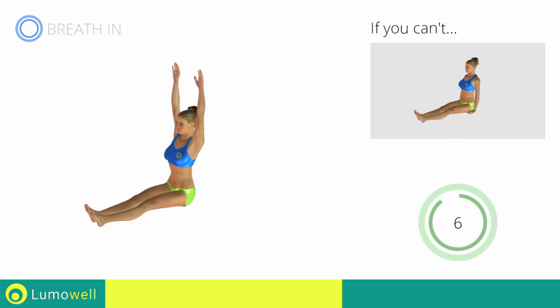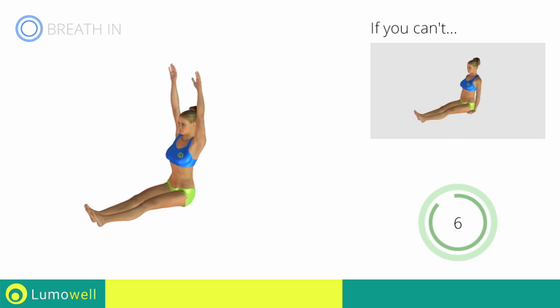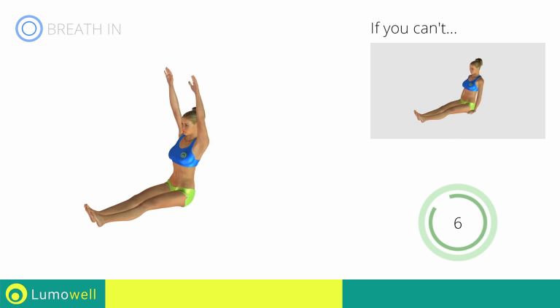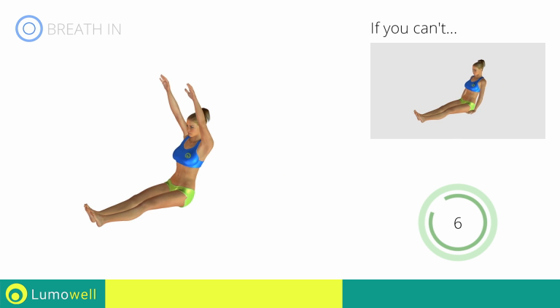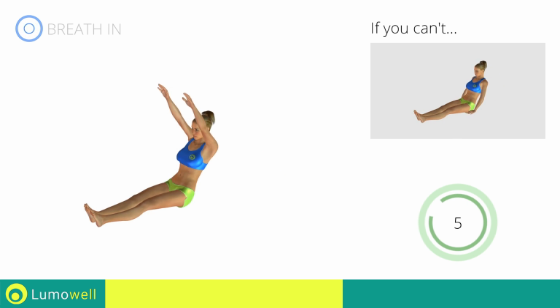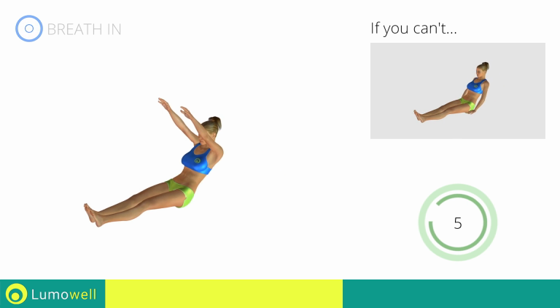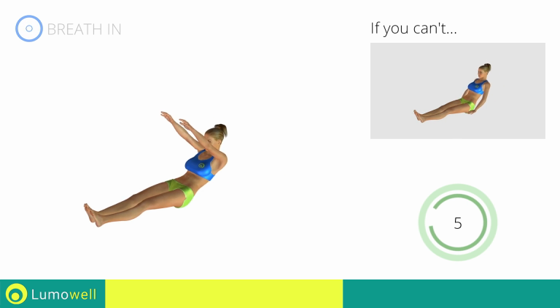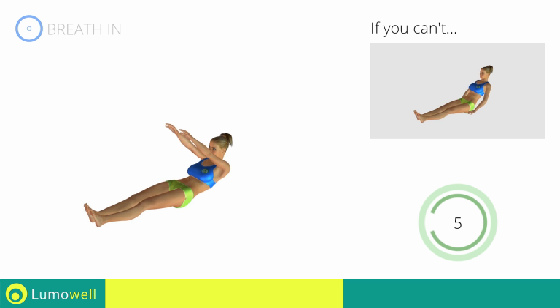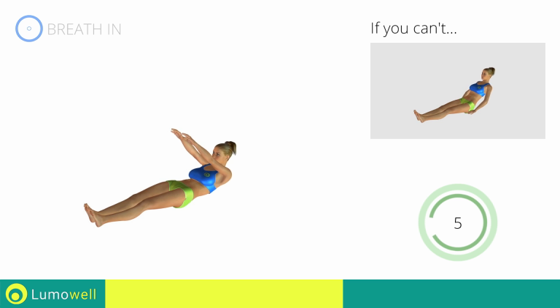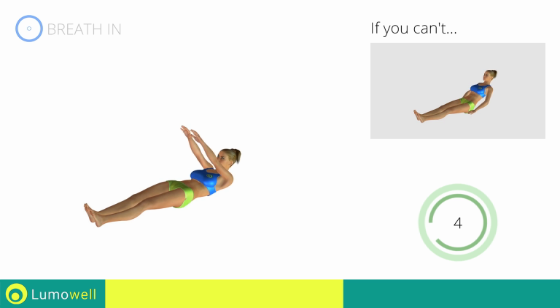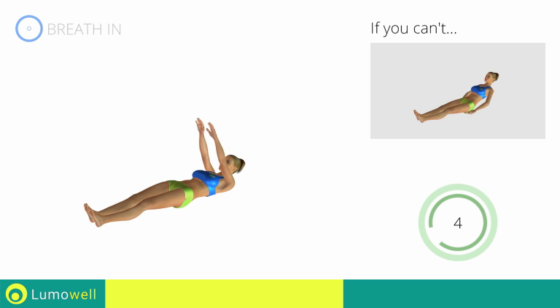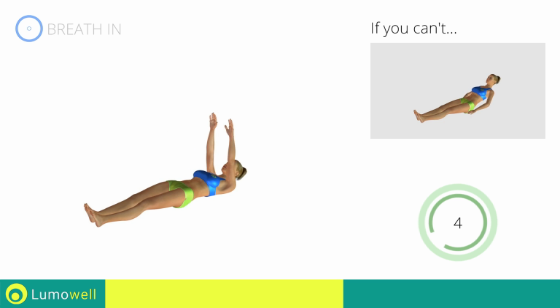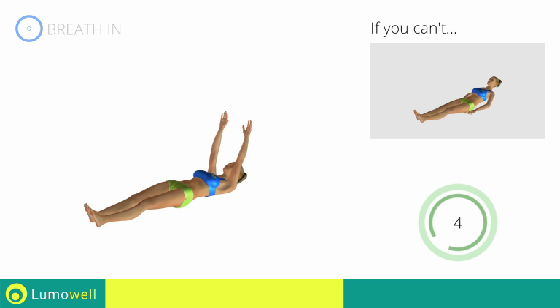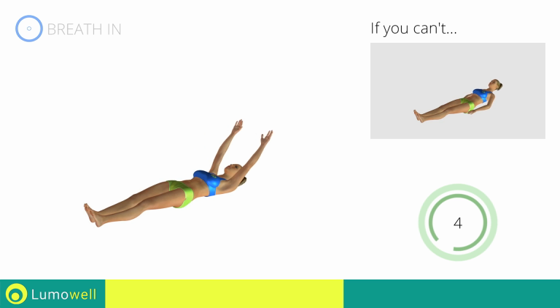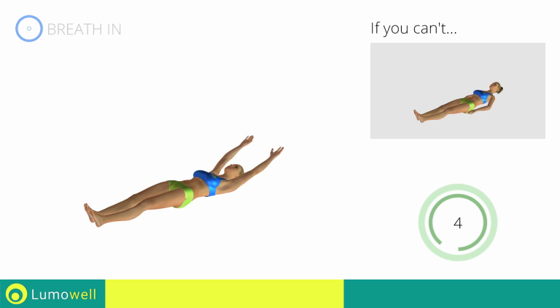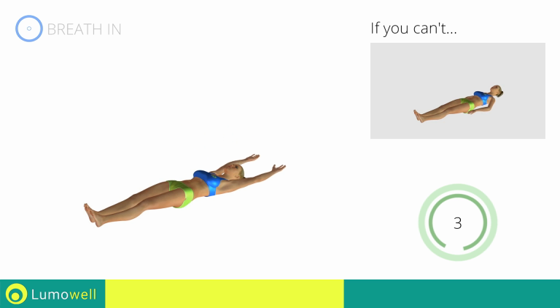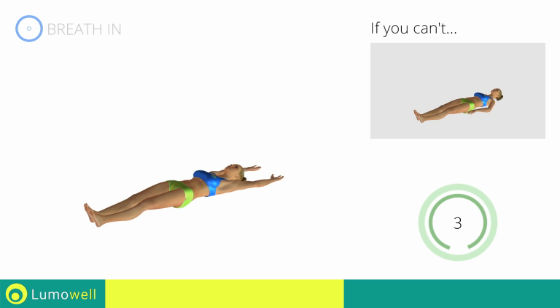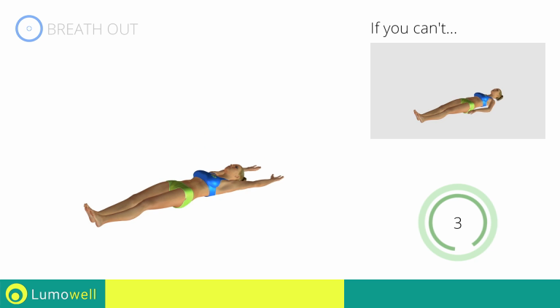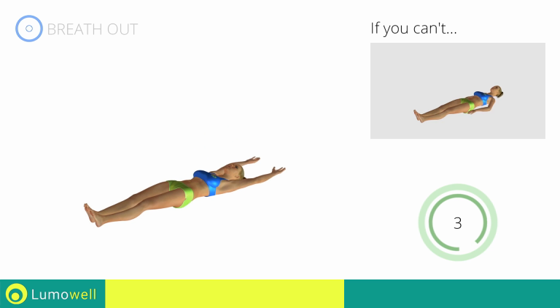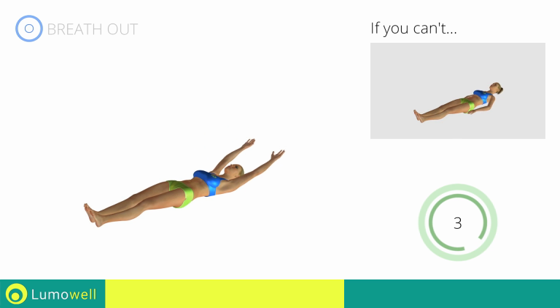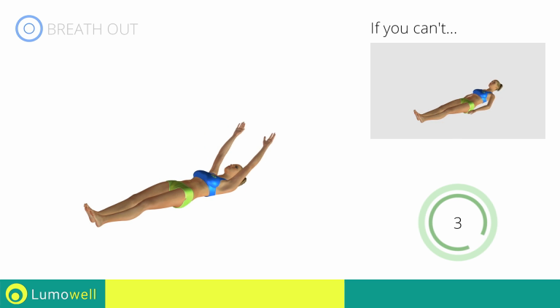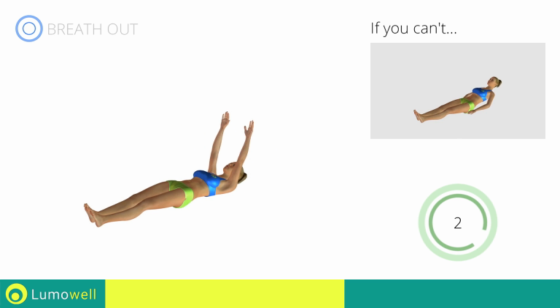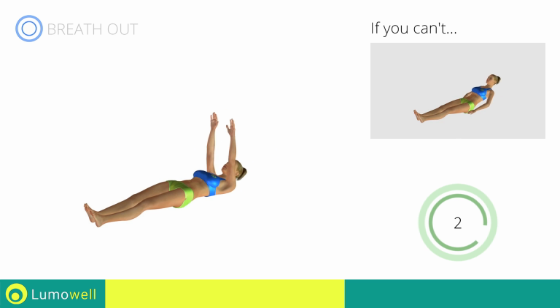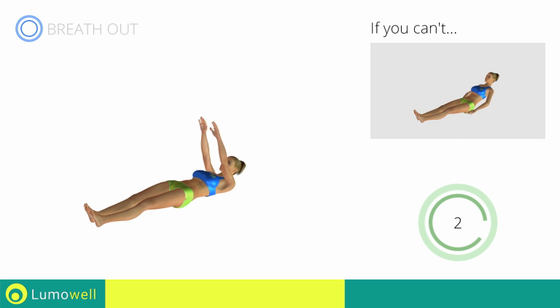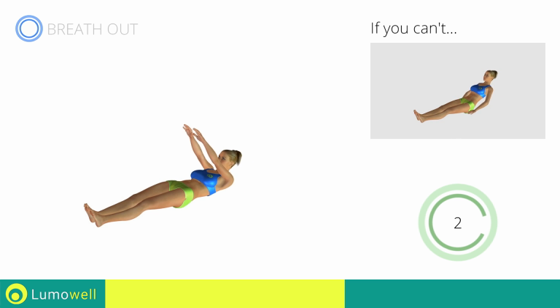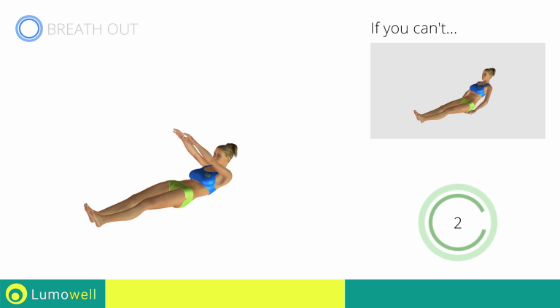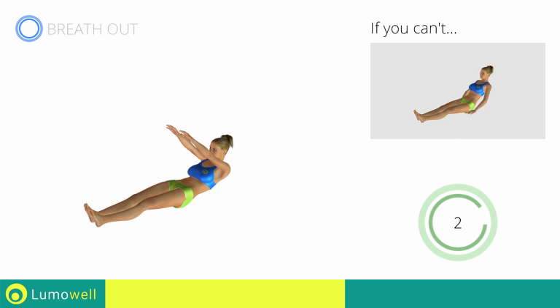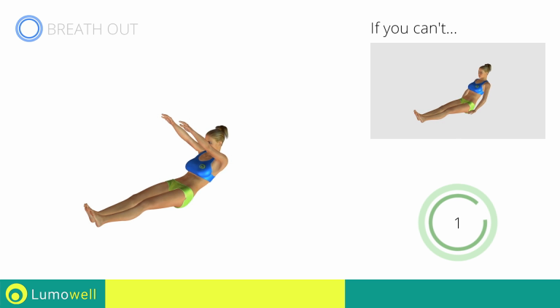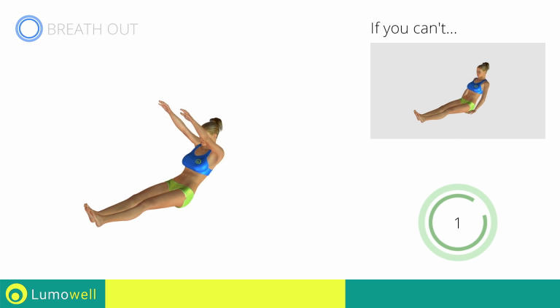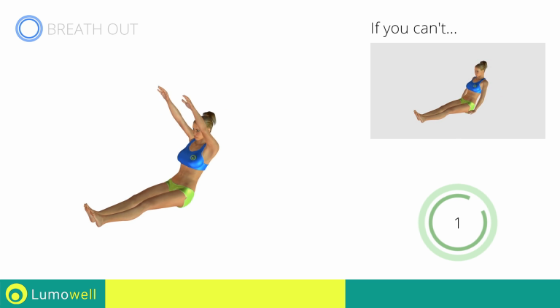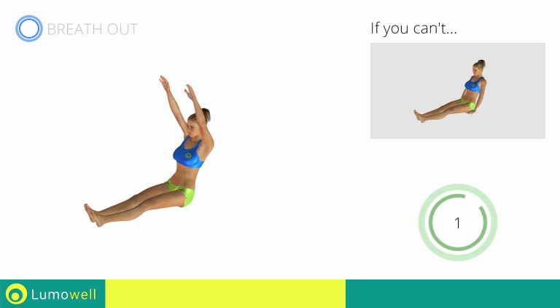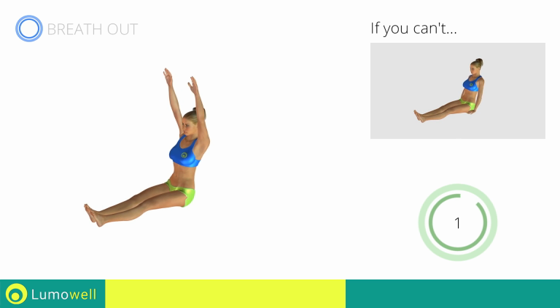Don't lift your feet during the exercise. Stop!